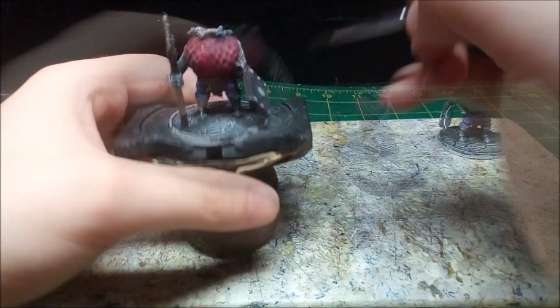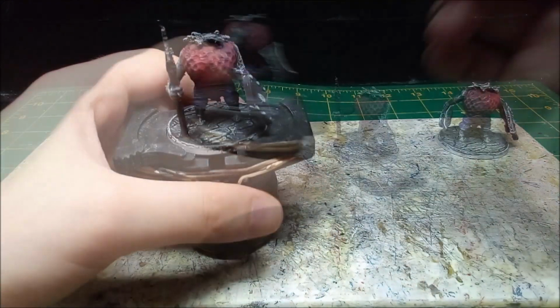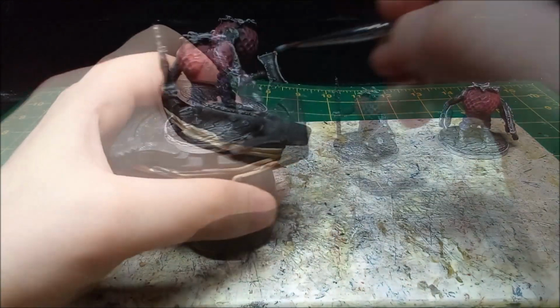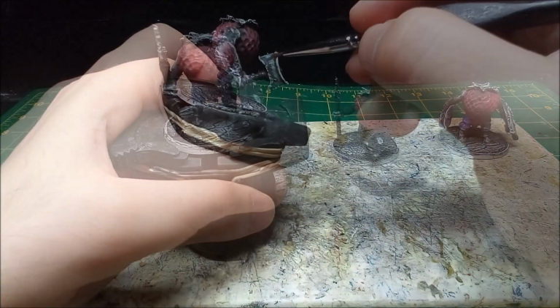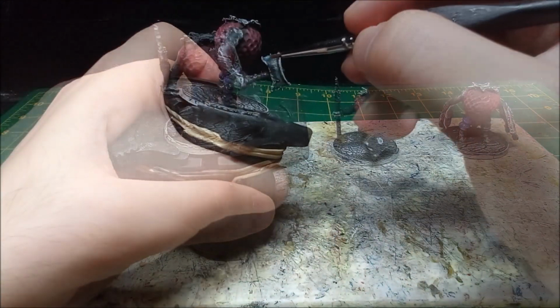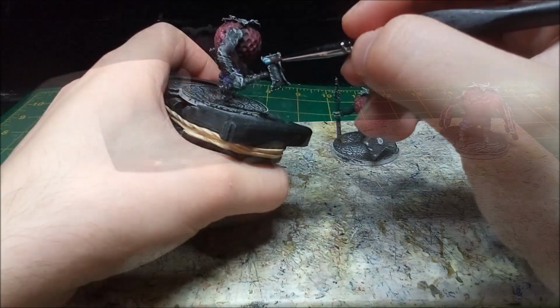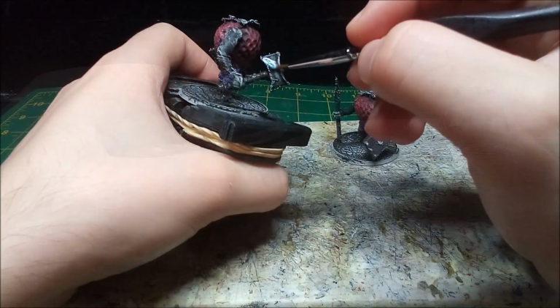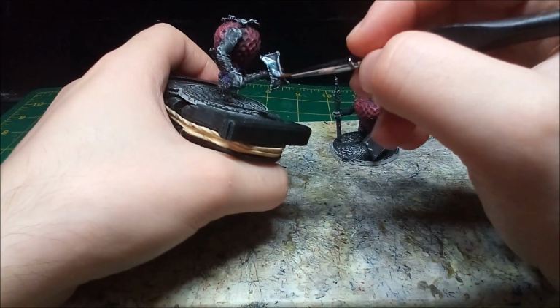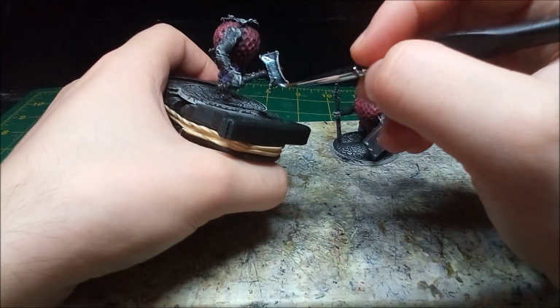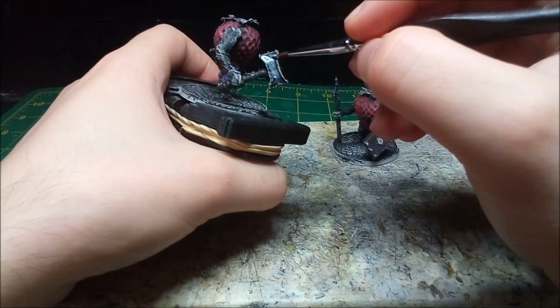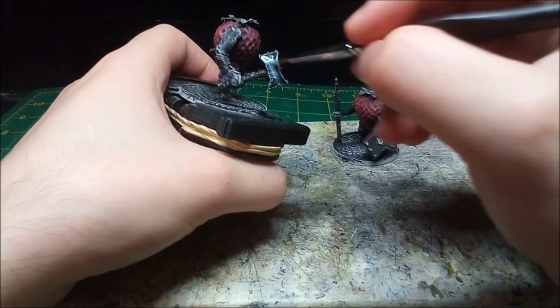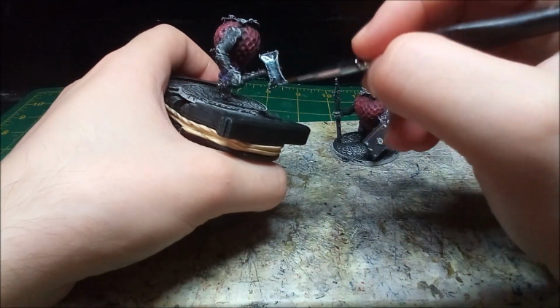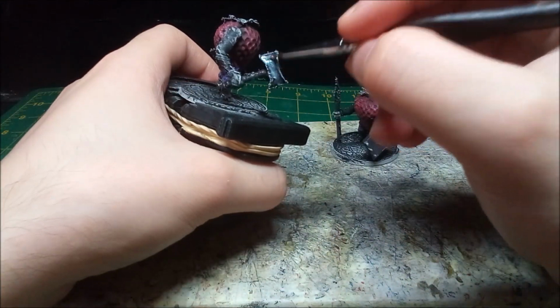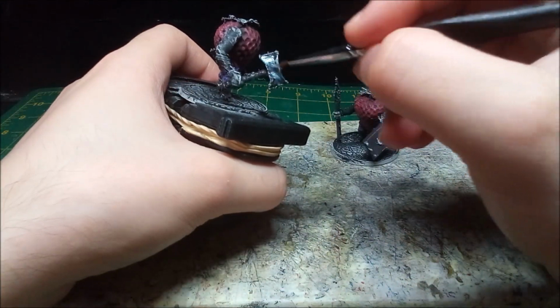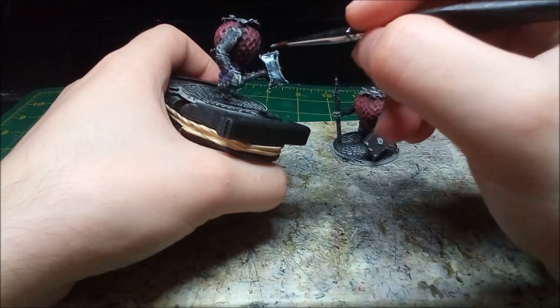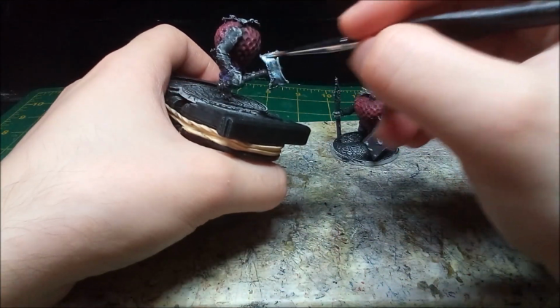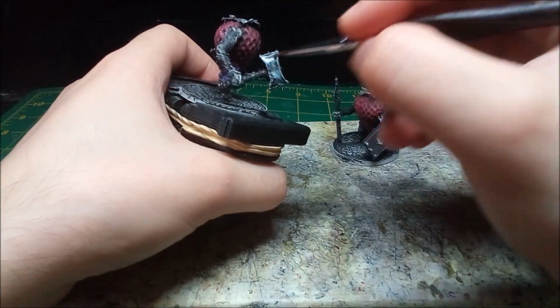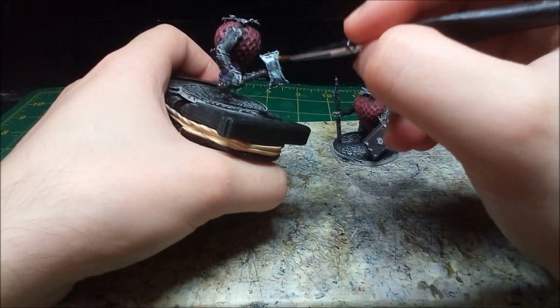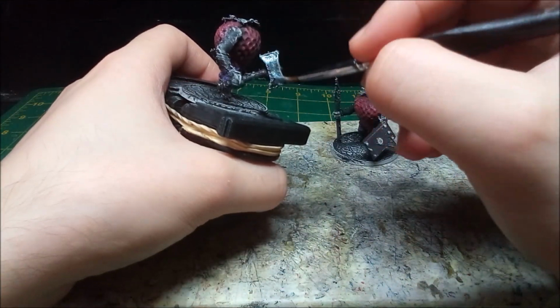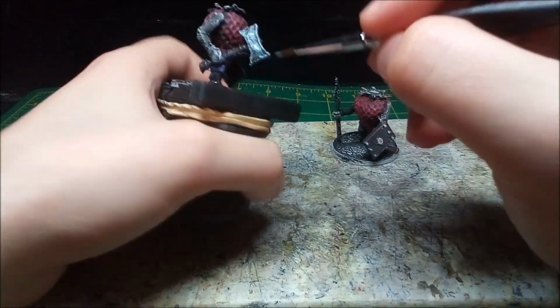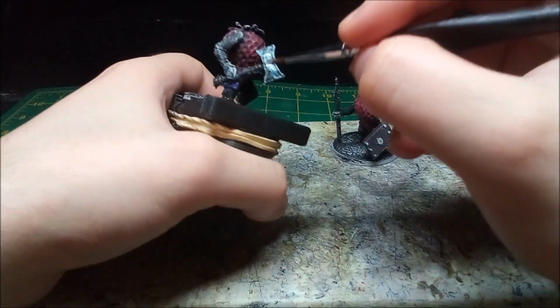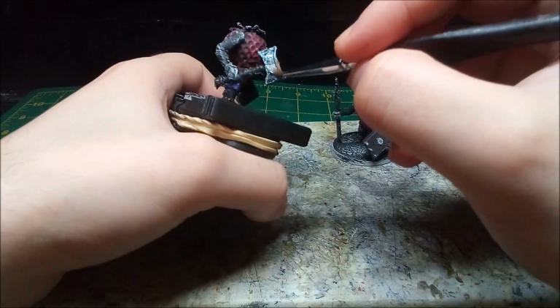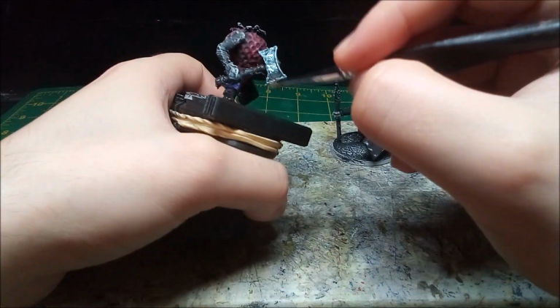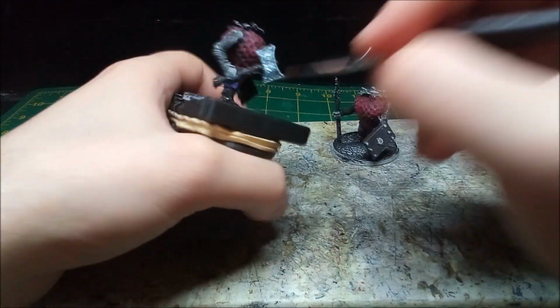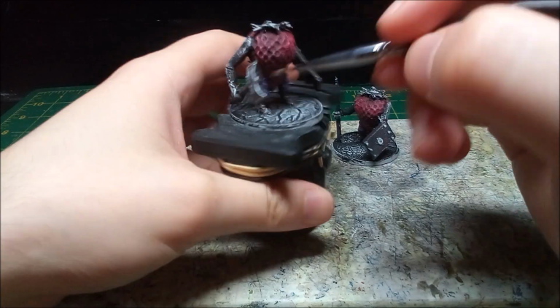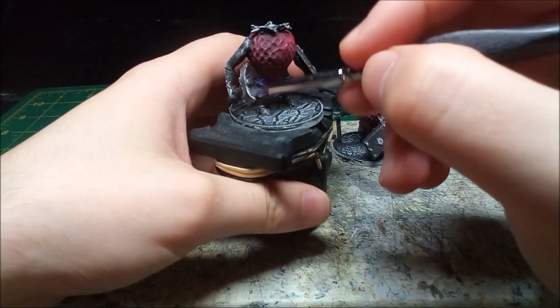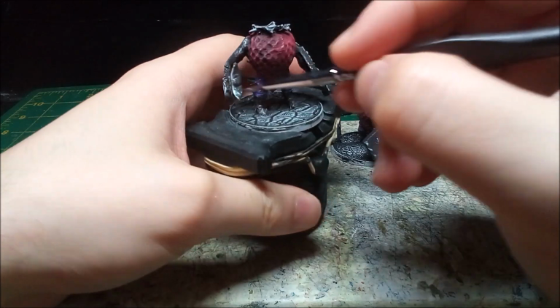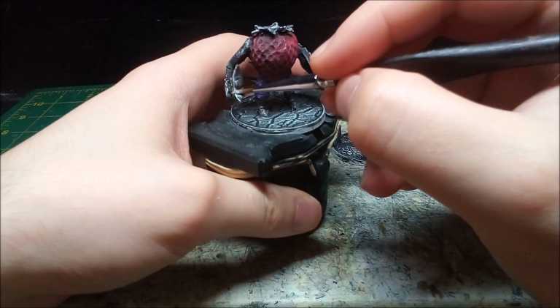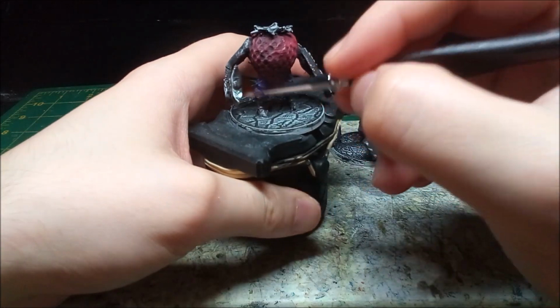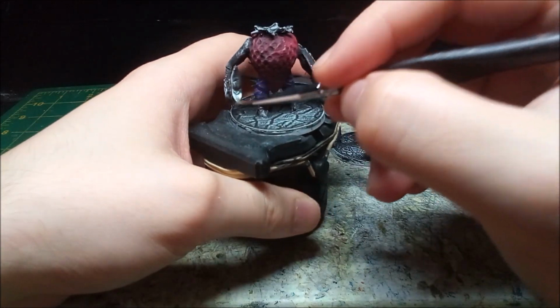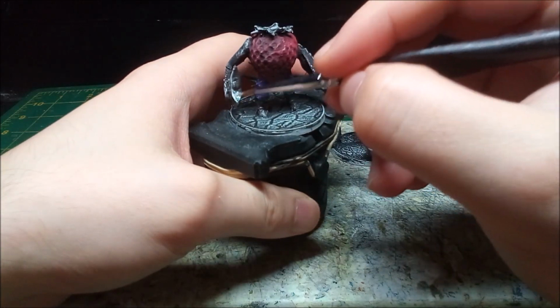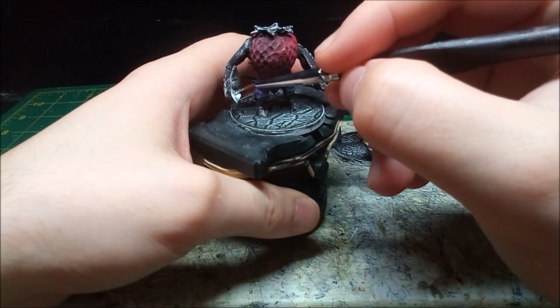I paint the weapon heads and shield studs in metallic silver. I've always had great success with metallics and underpainting.